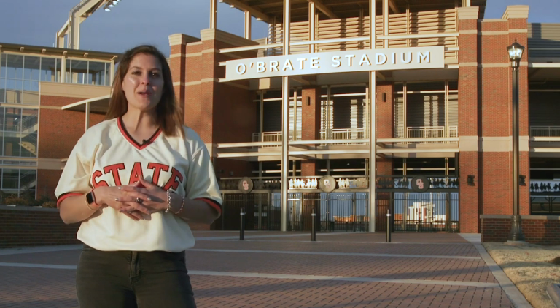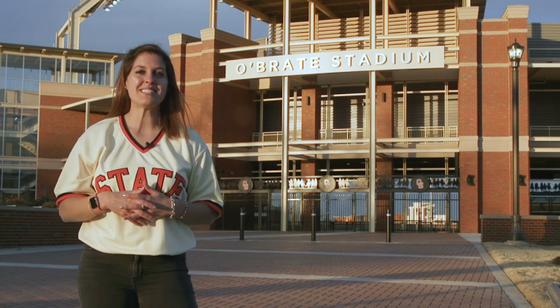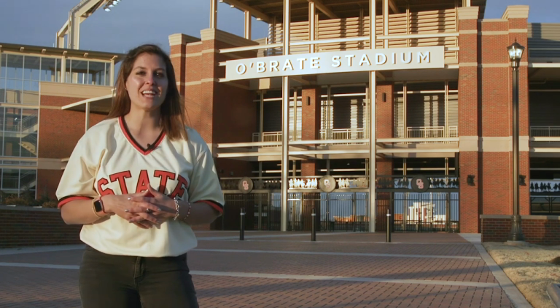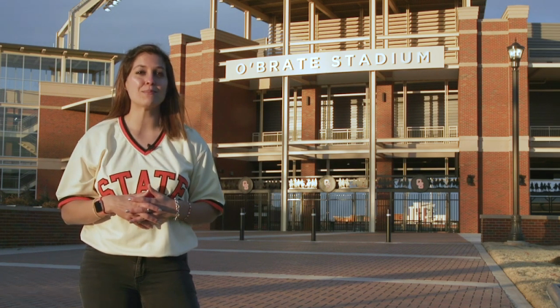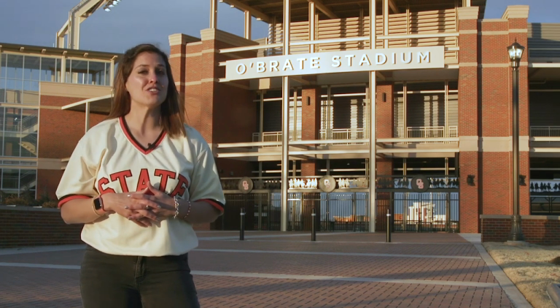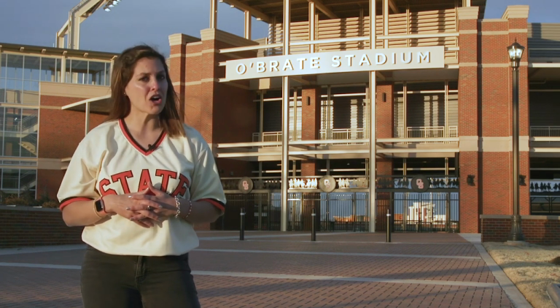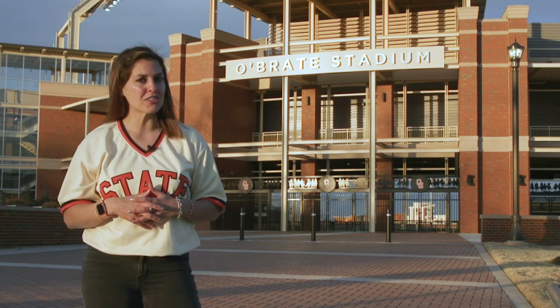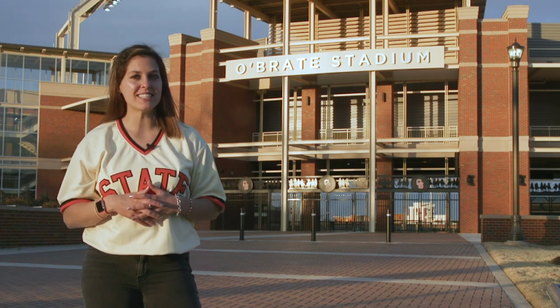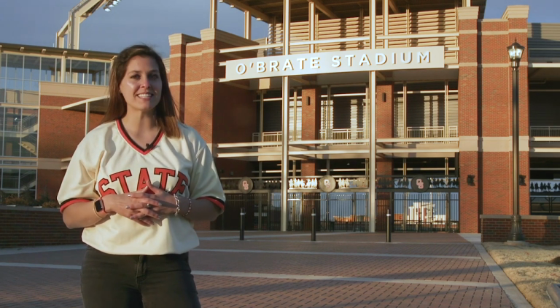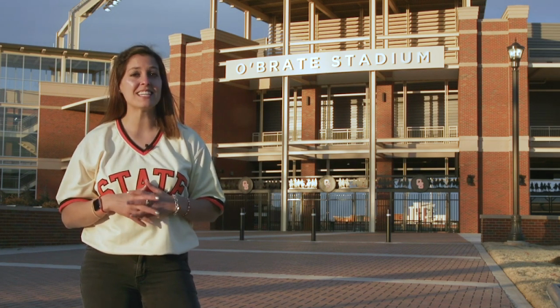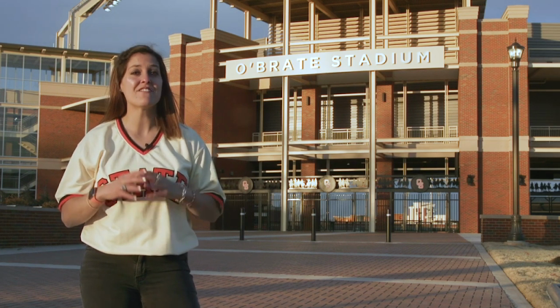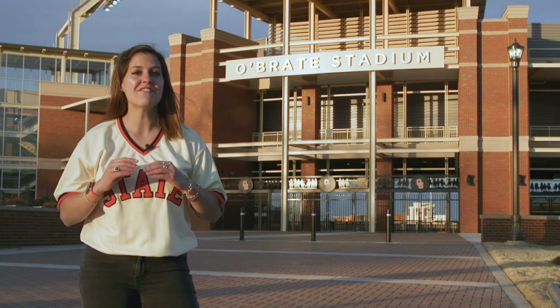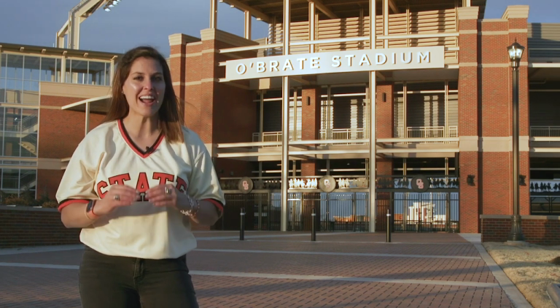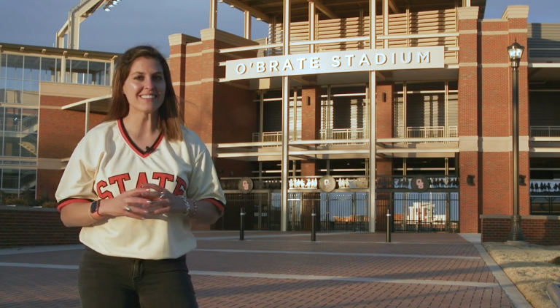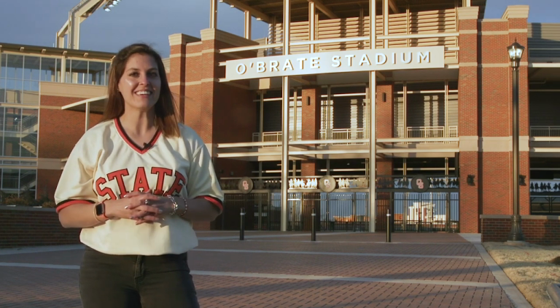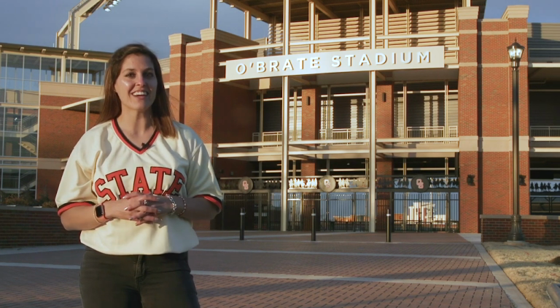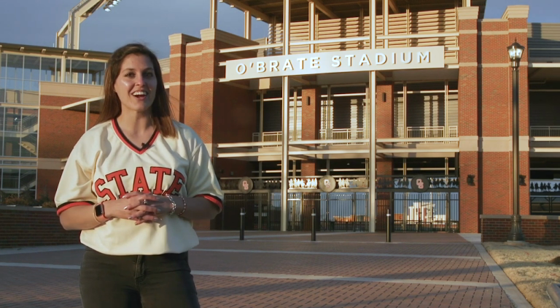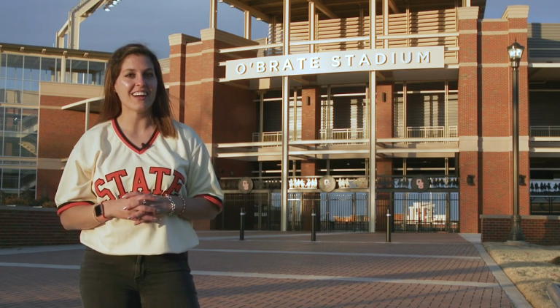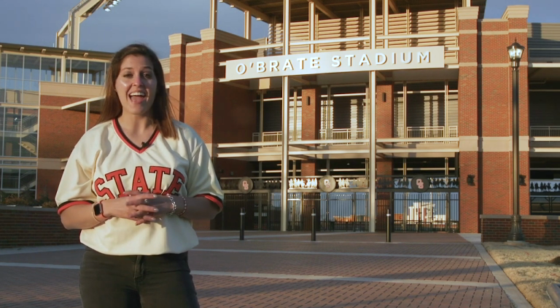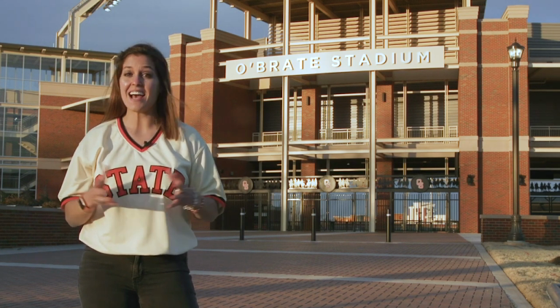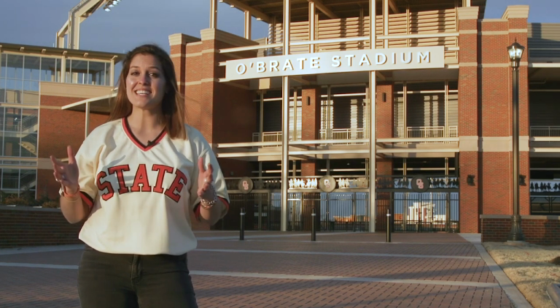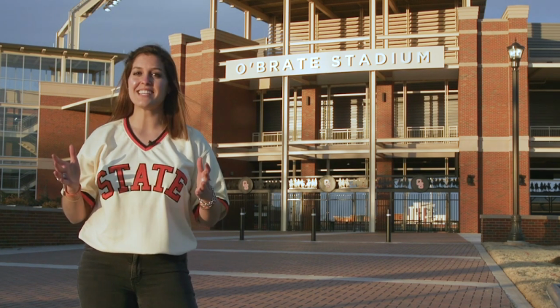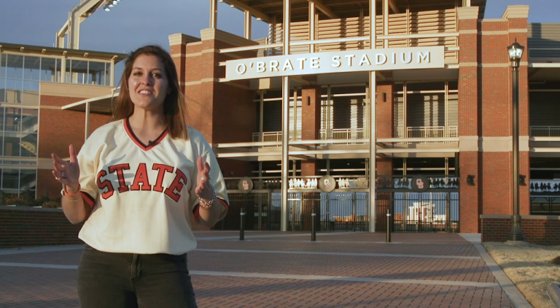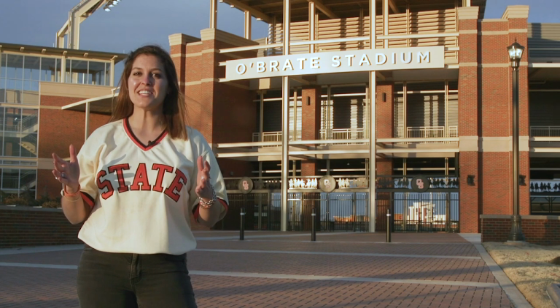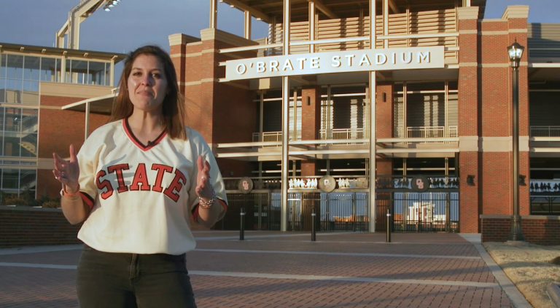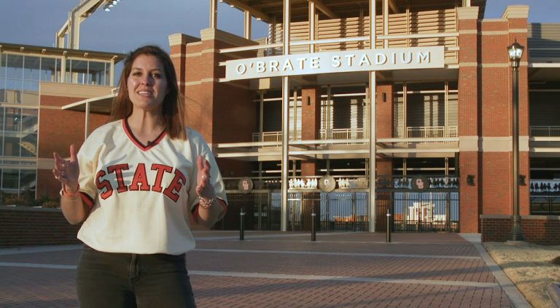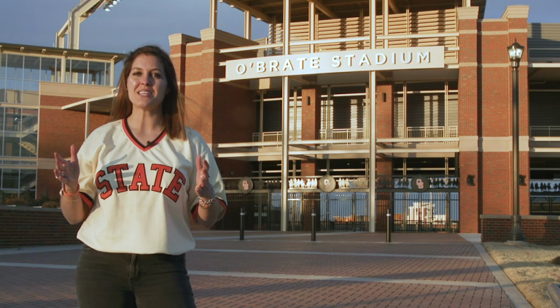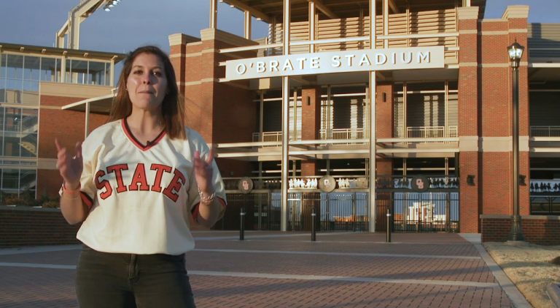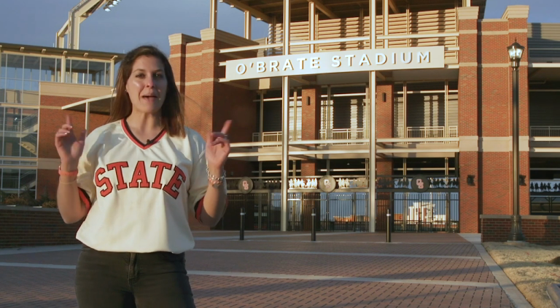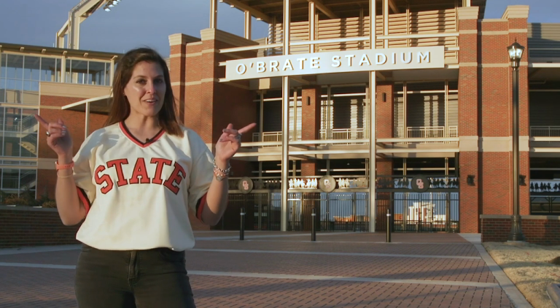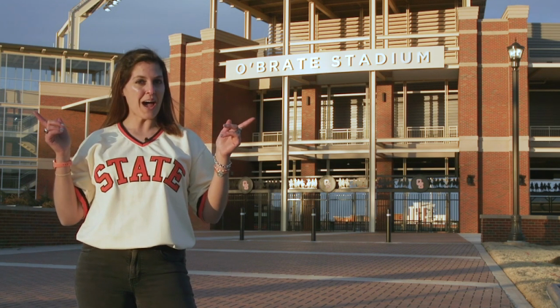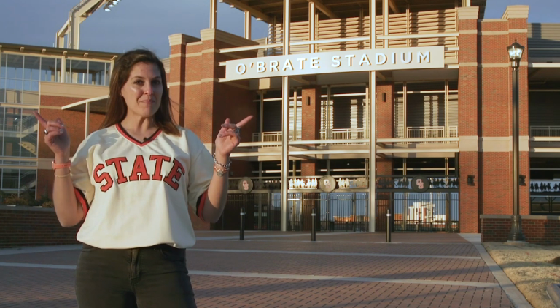O'Brate Stadium's inaugural season is finally here. As they say on the diamond, batter up!